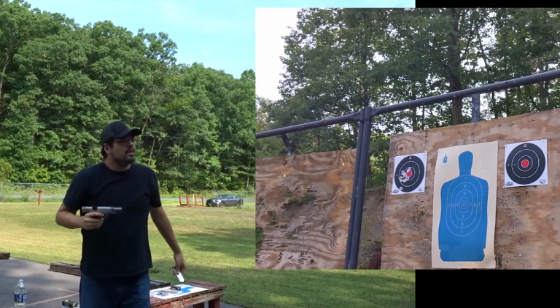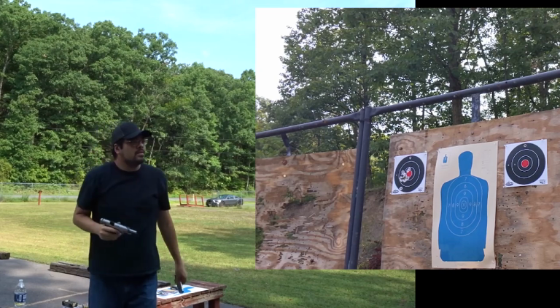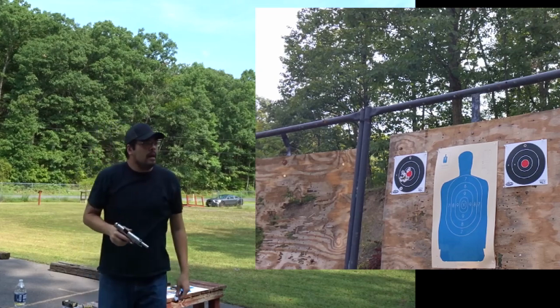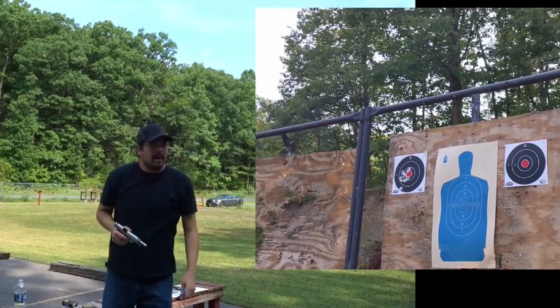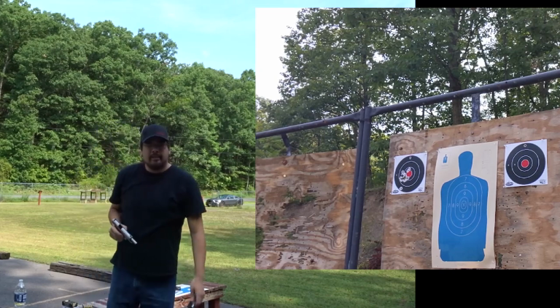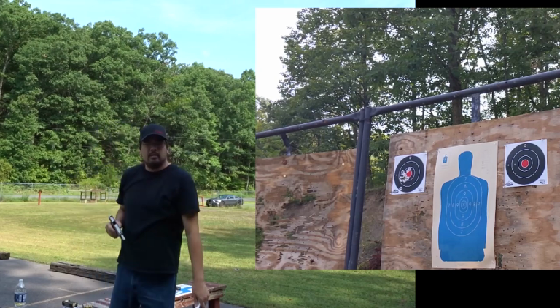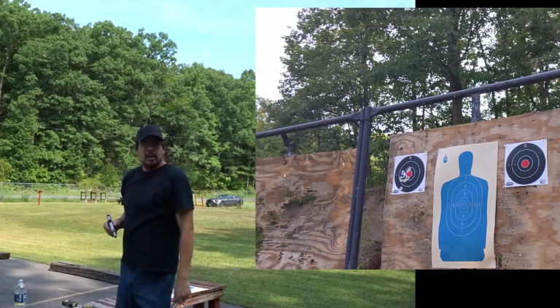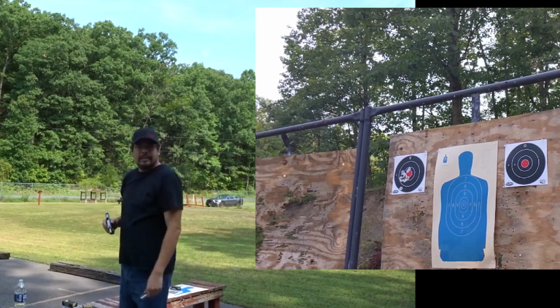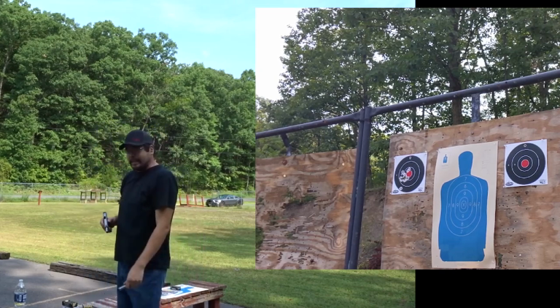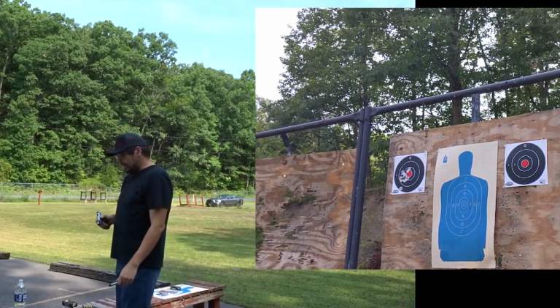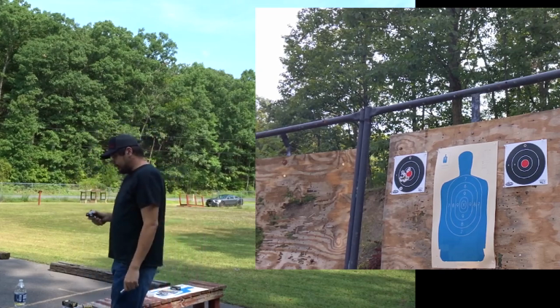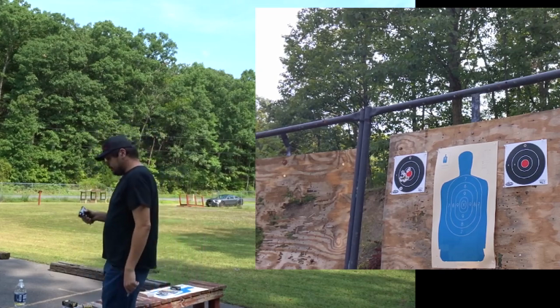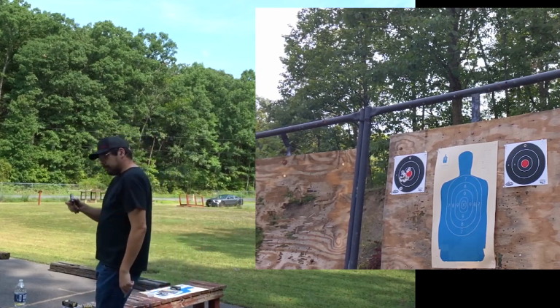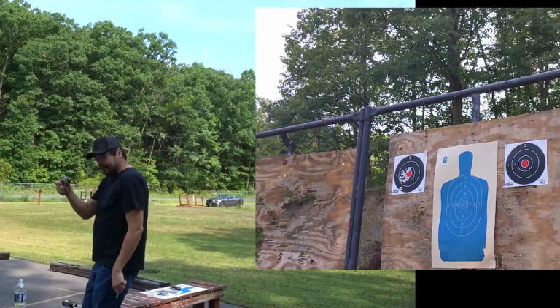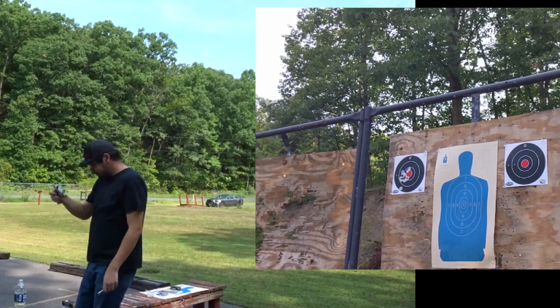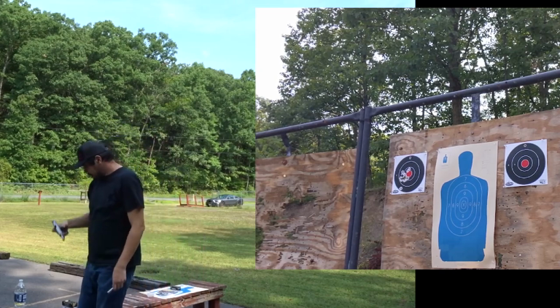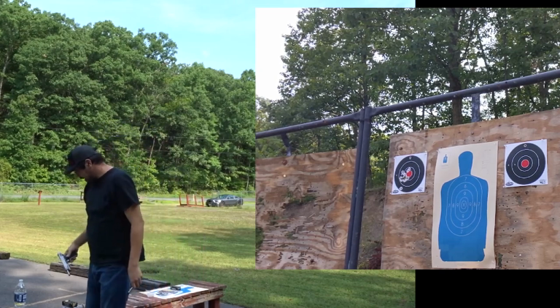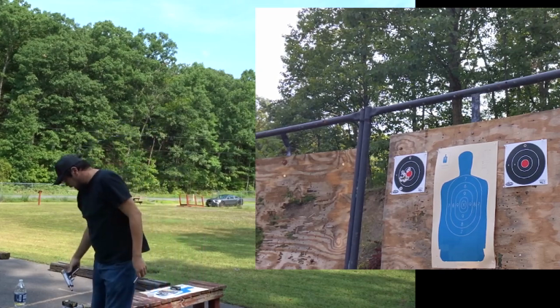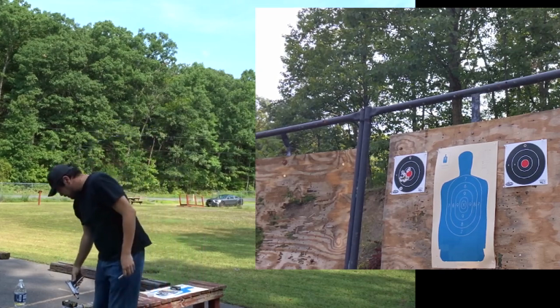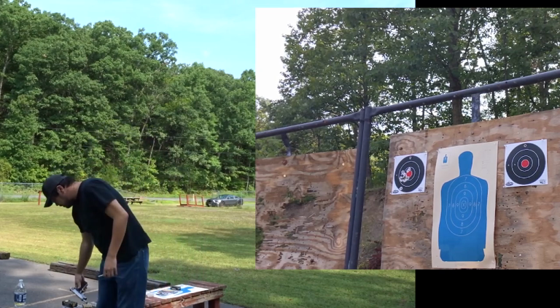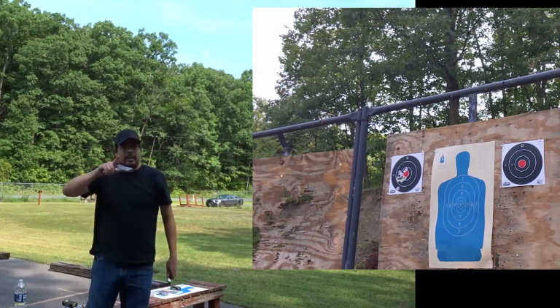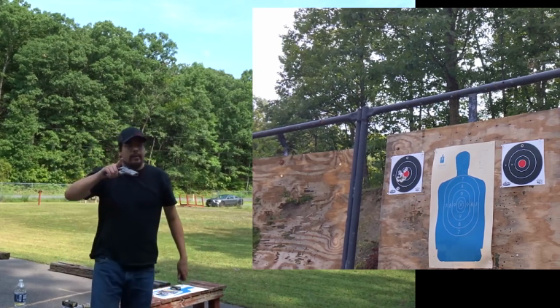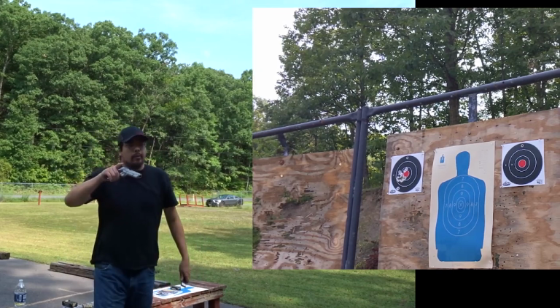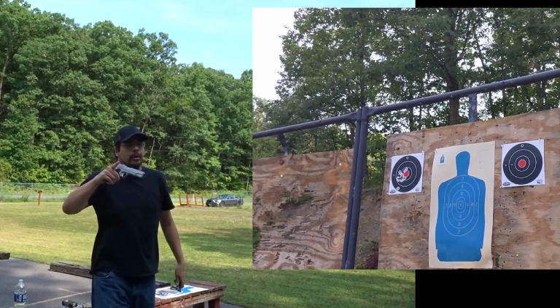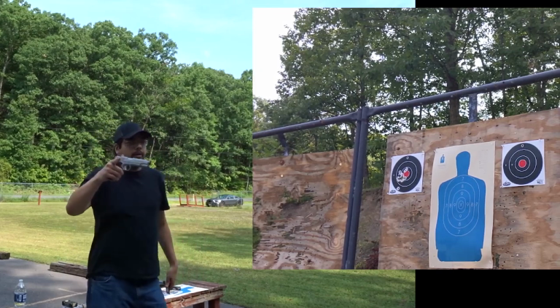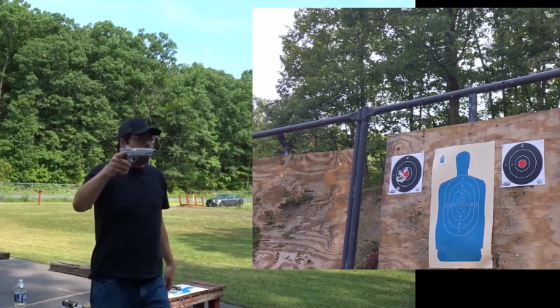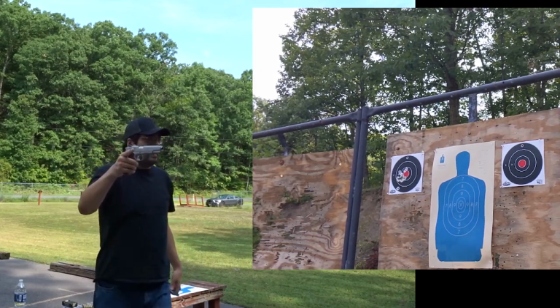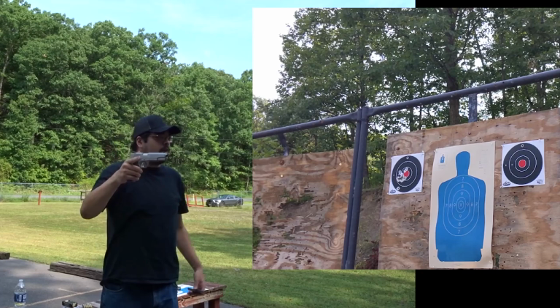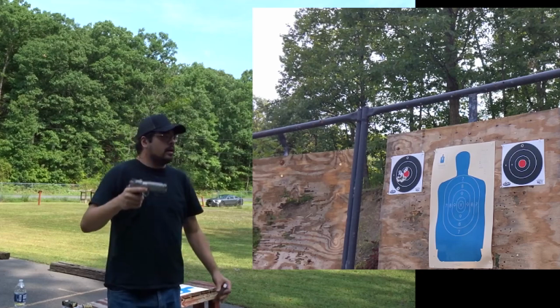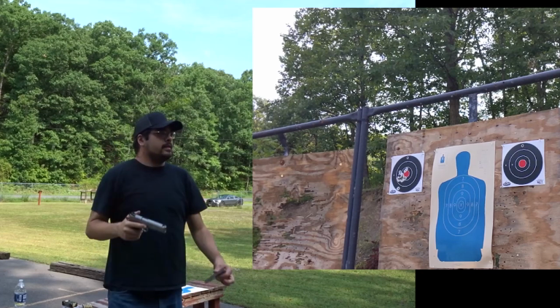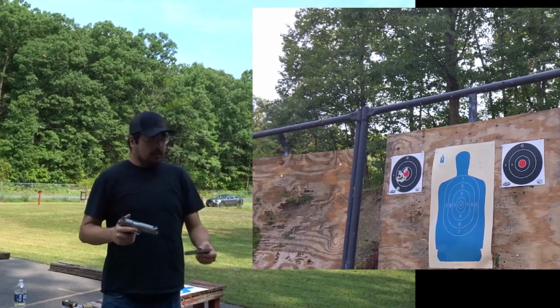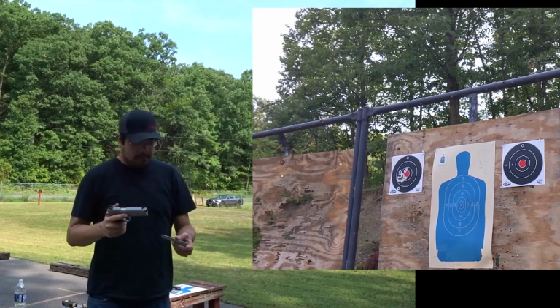Not bad, a little to the left, but that happens. Now the Ruger SR 1911.